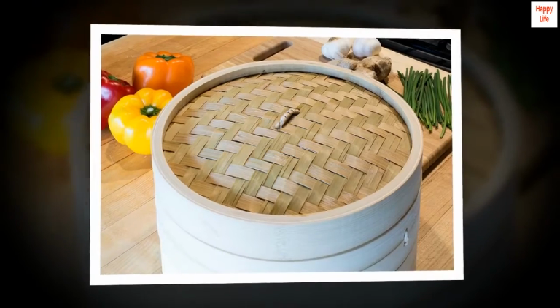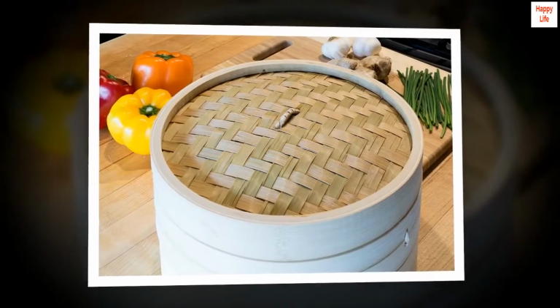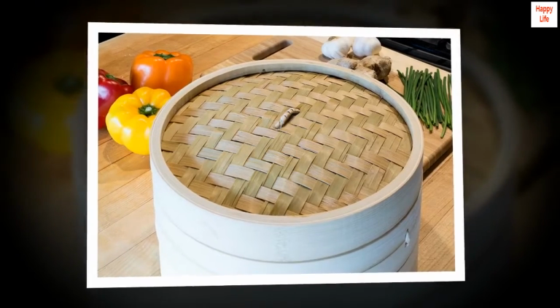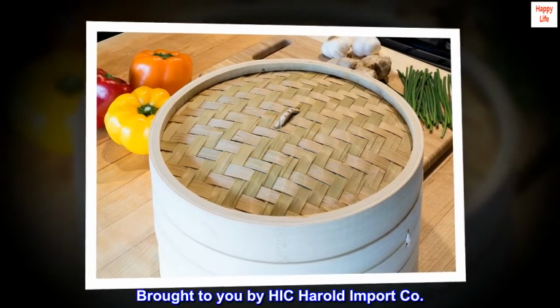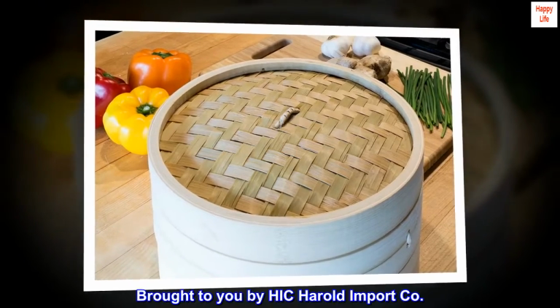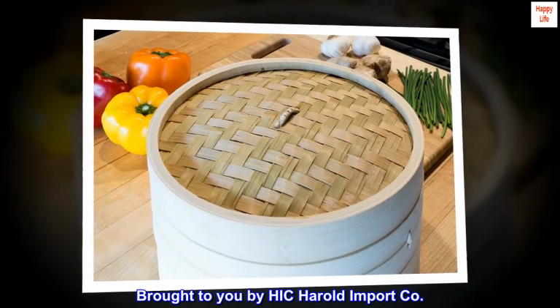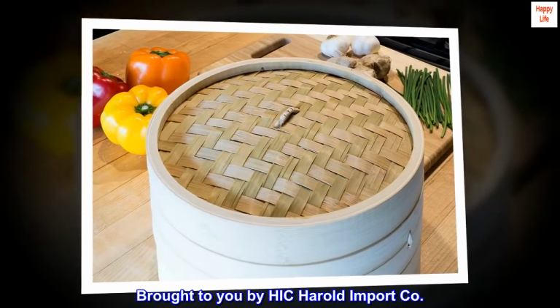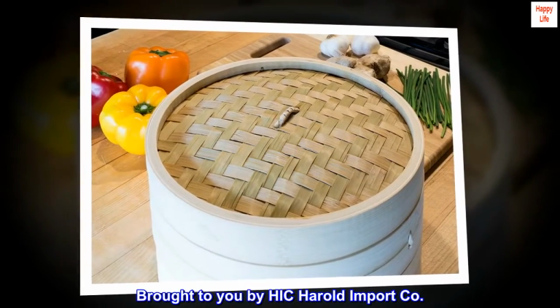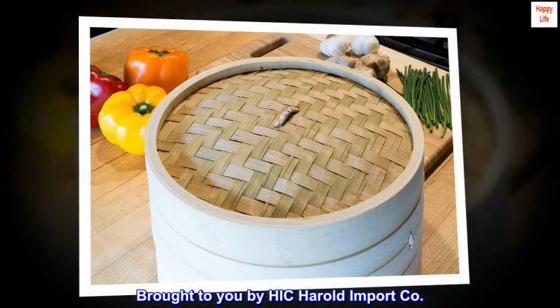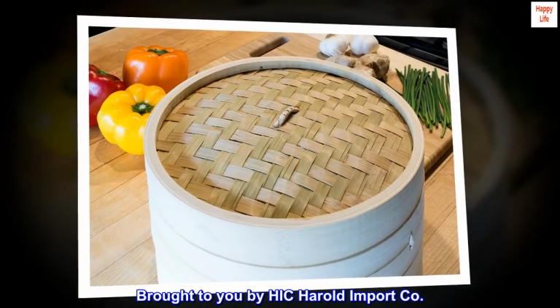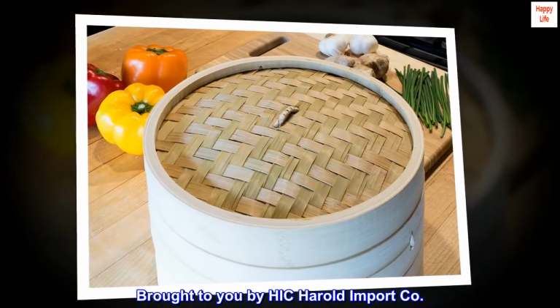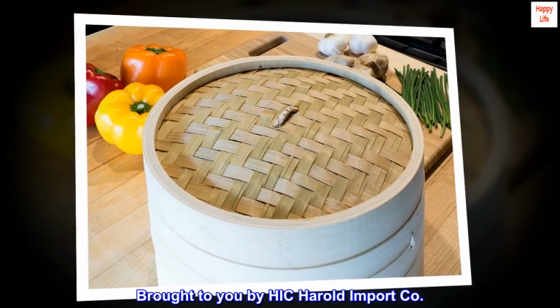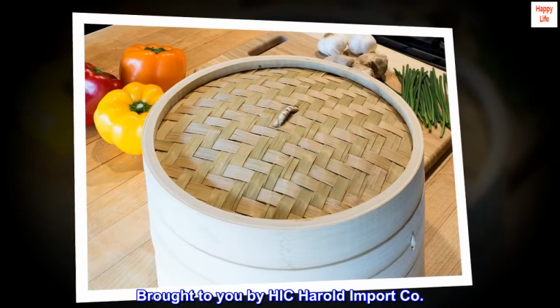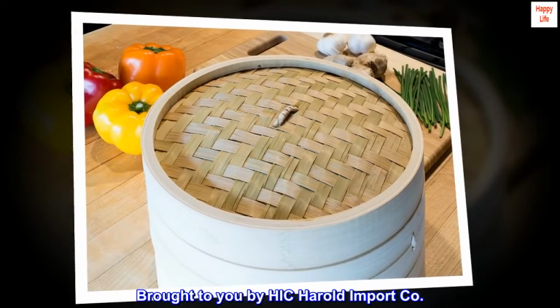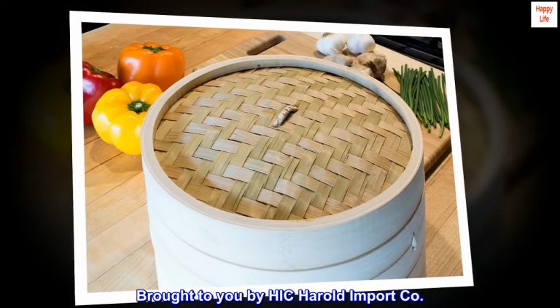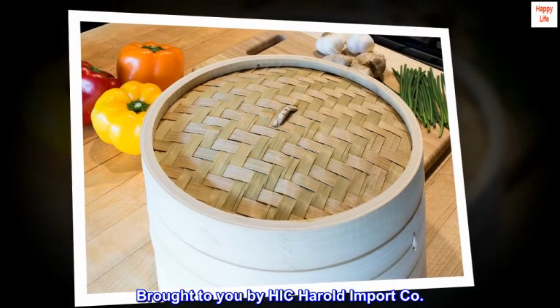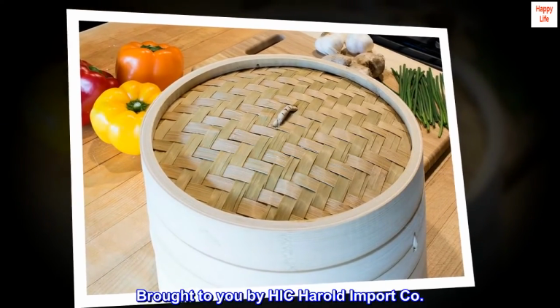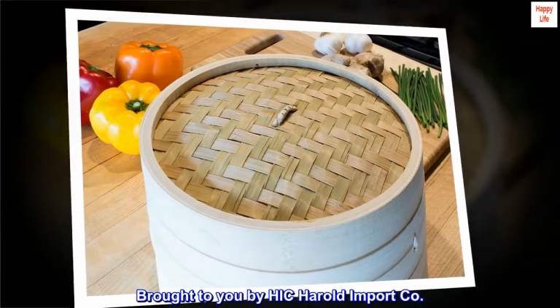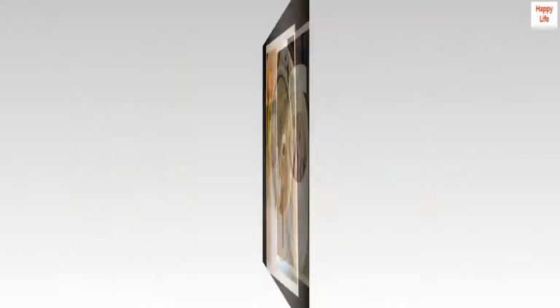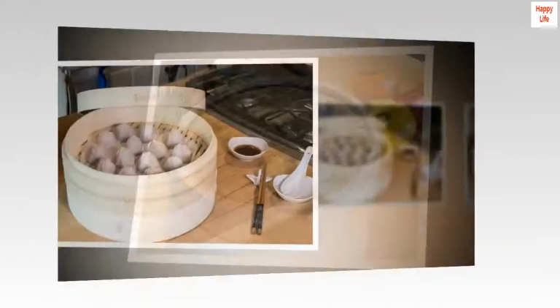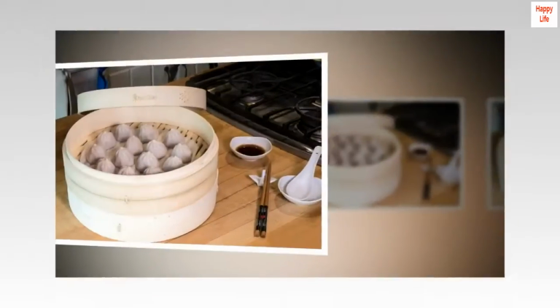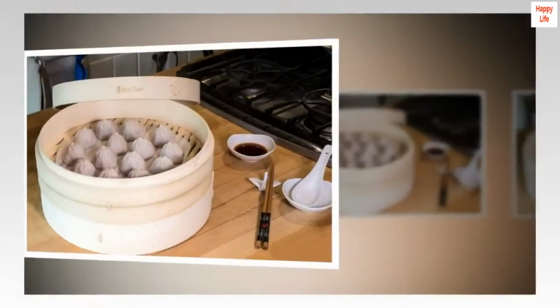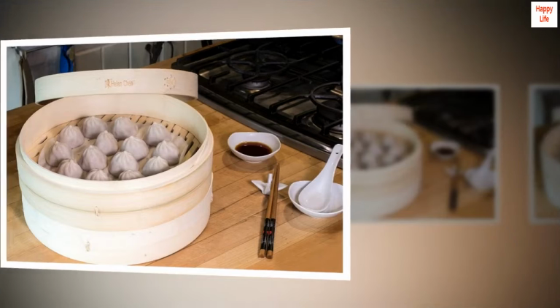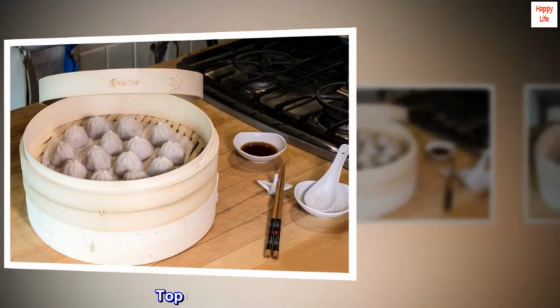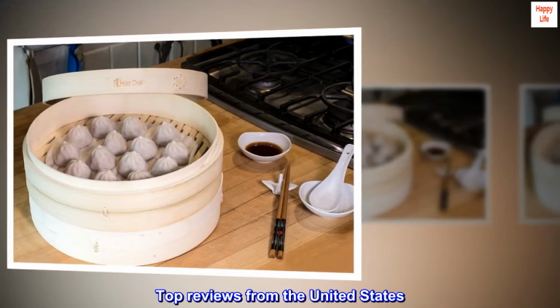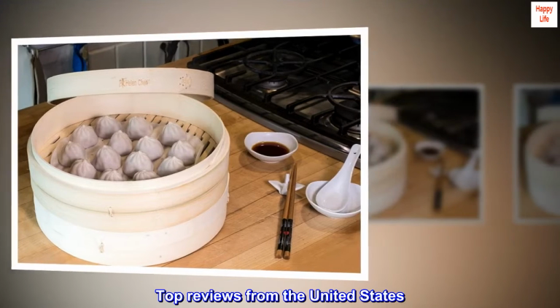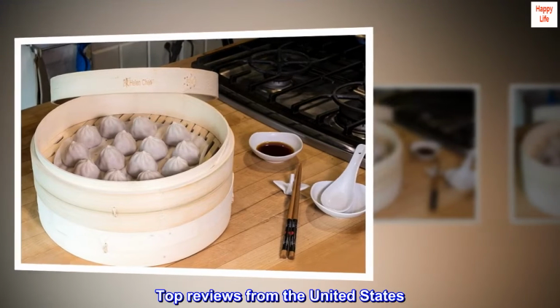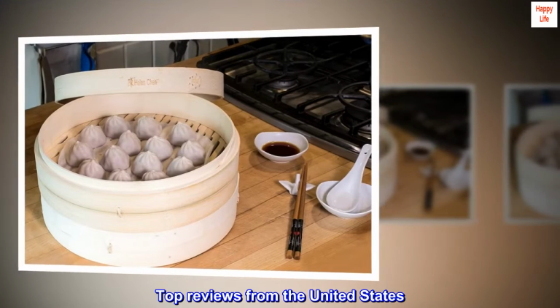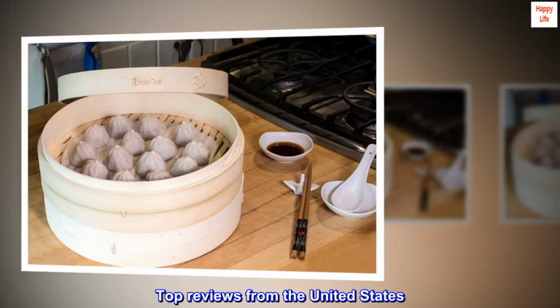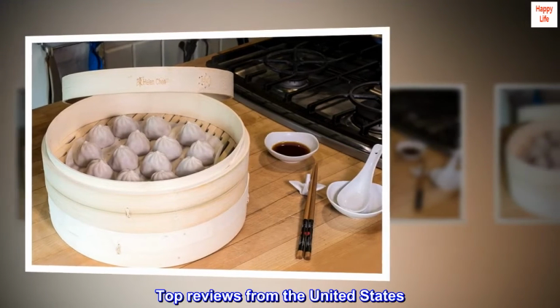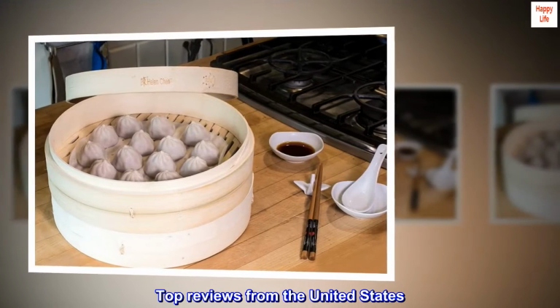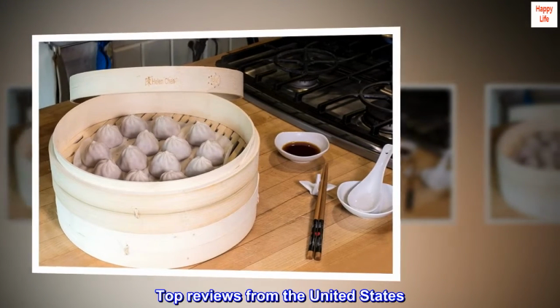Brought to you by Hick Herald Import Co. Top reviews from the United States.